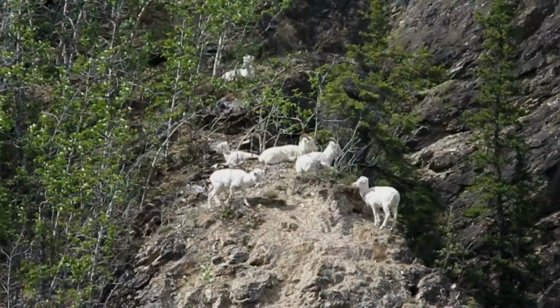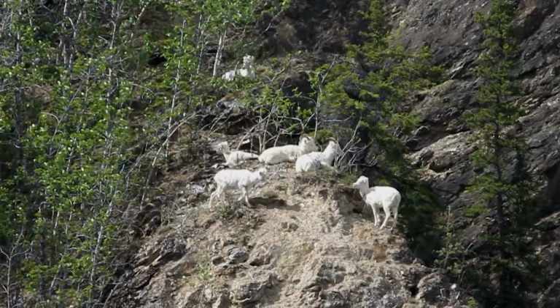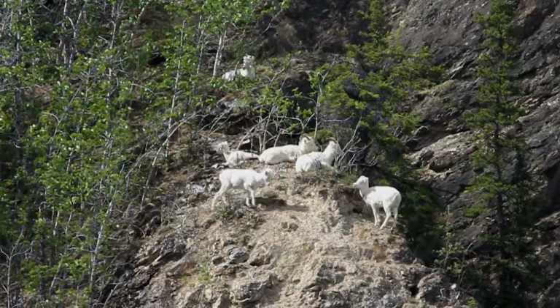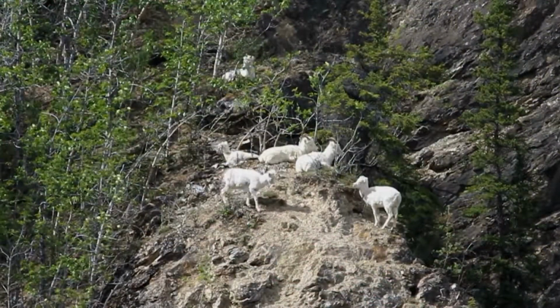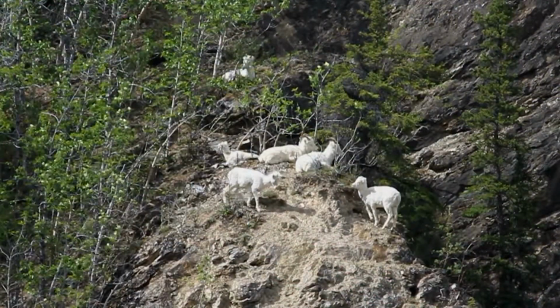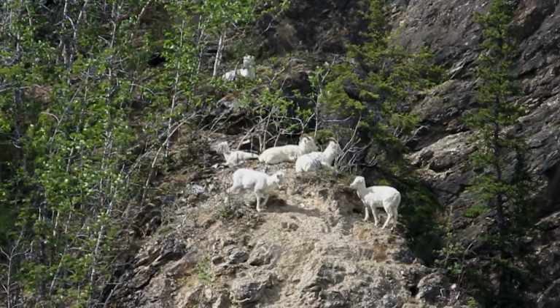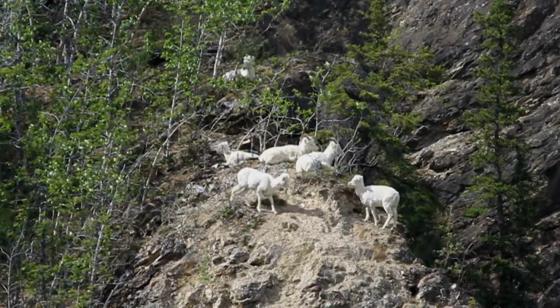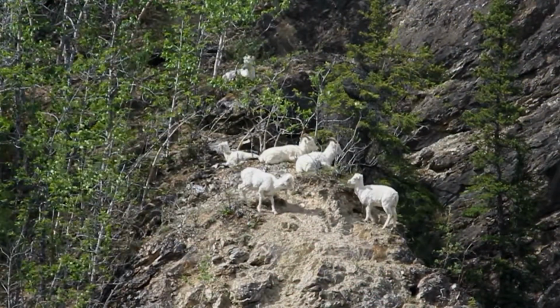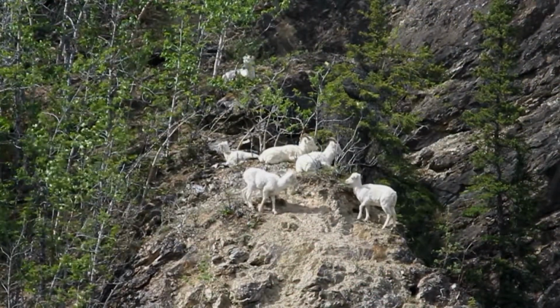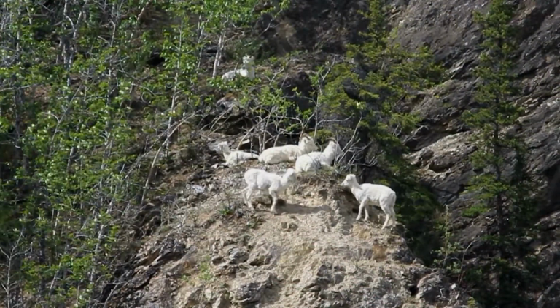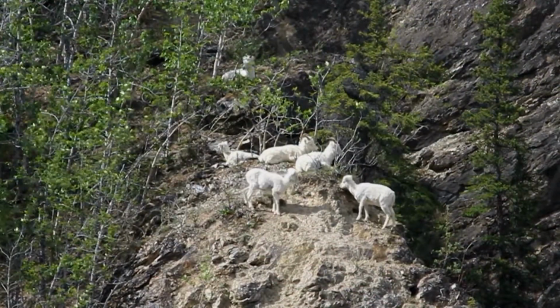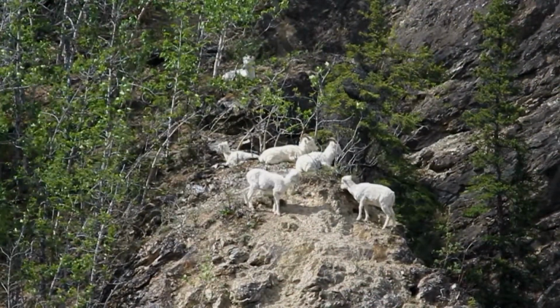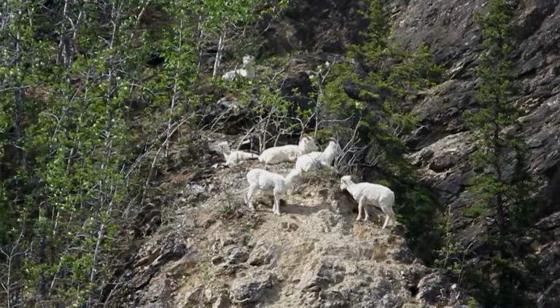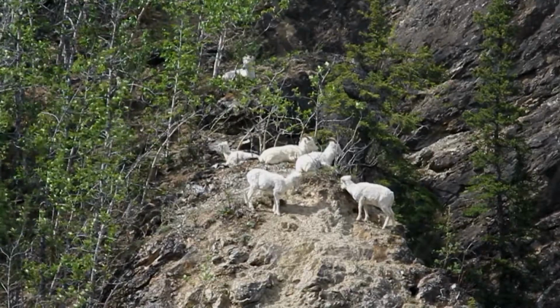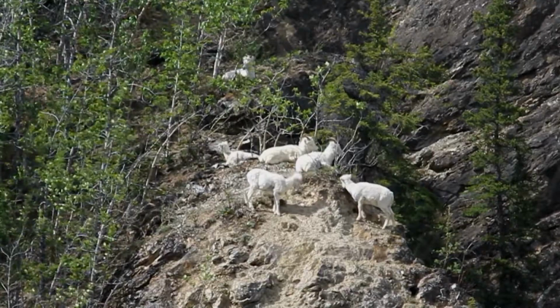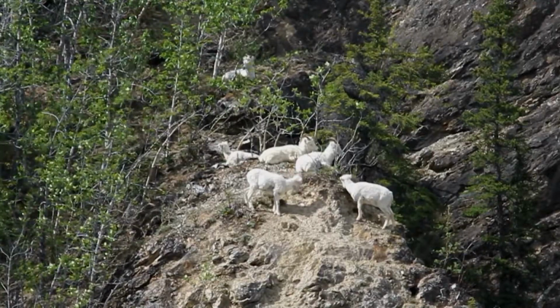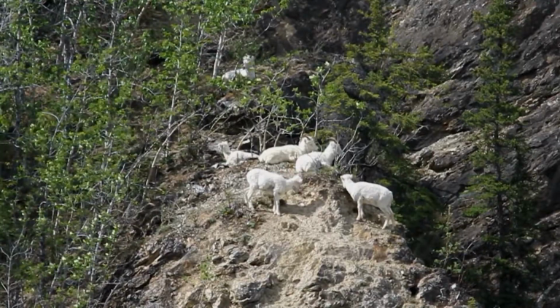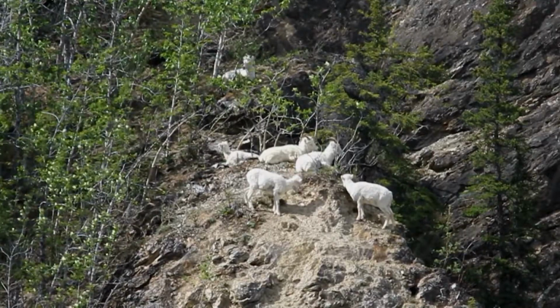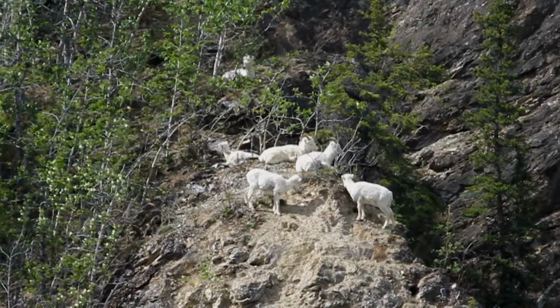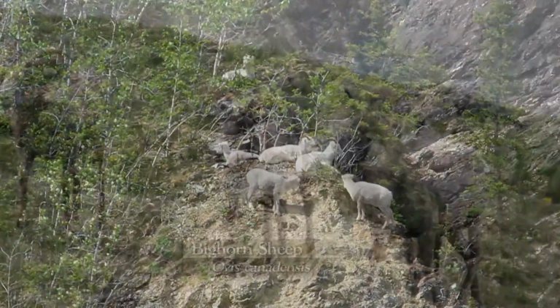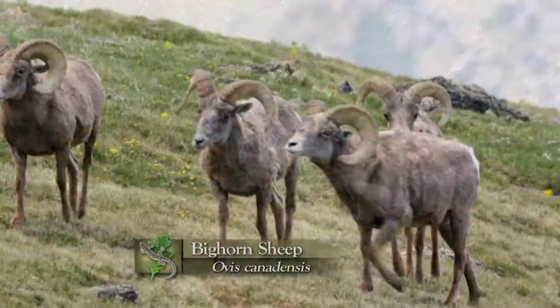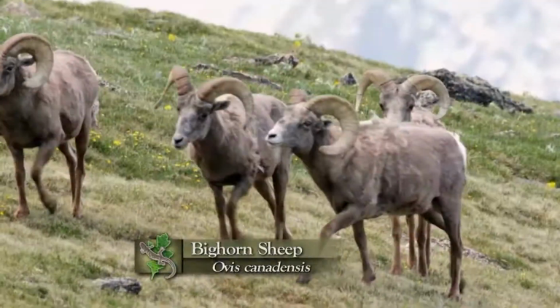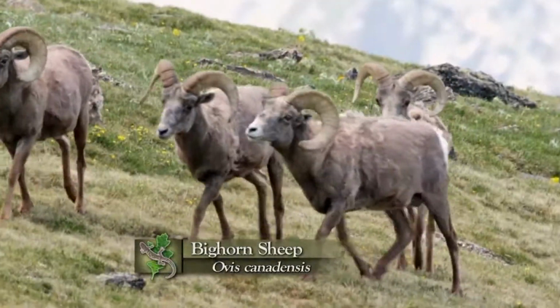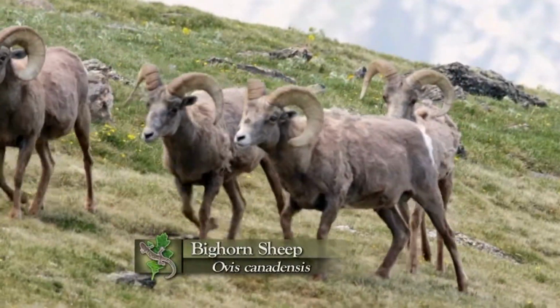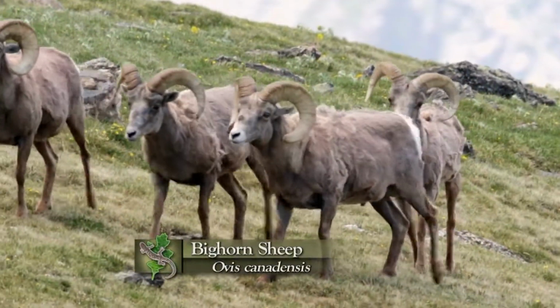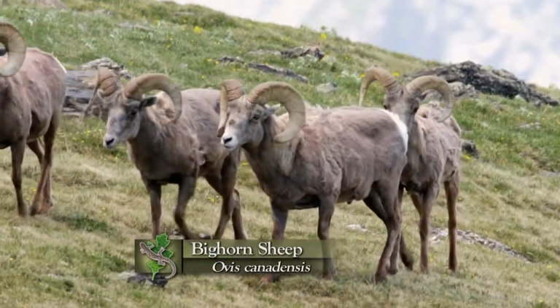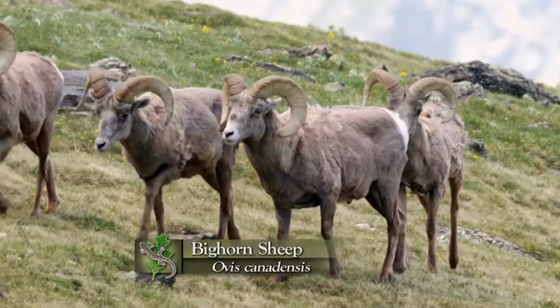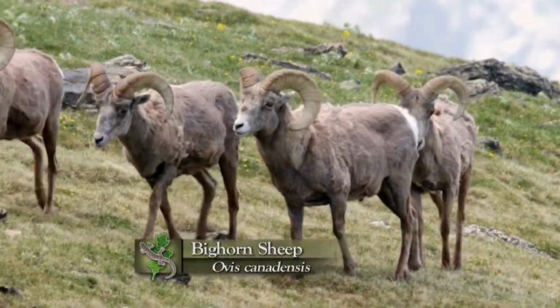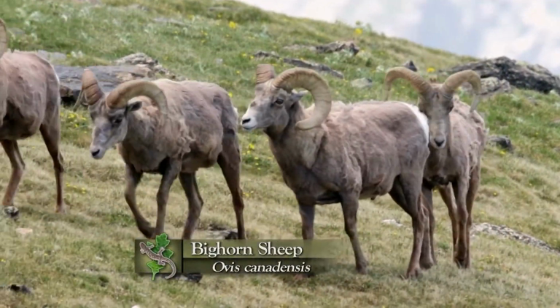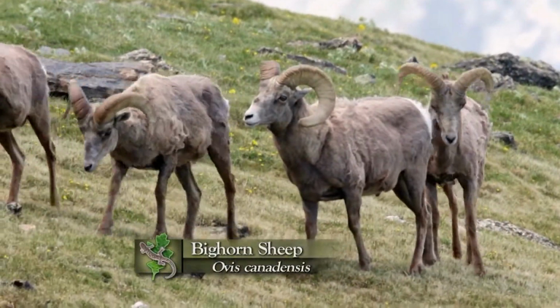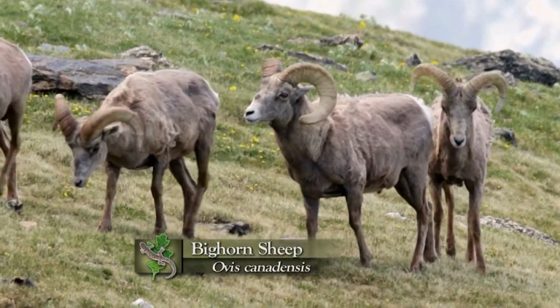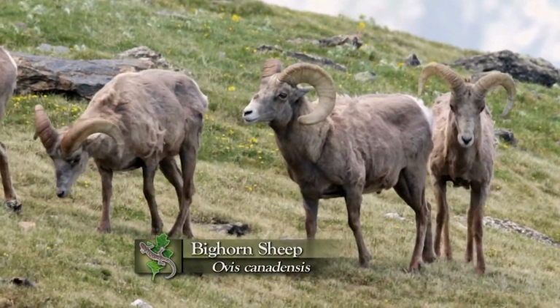We only have two species in the United States. One of them is the Dall sheep. The other is the bighorn. The bighorn doesn't get this far north.